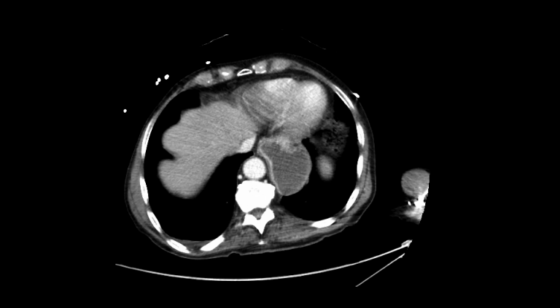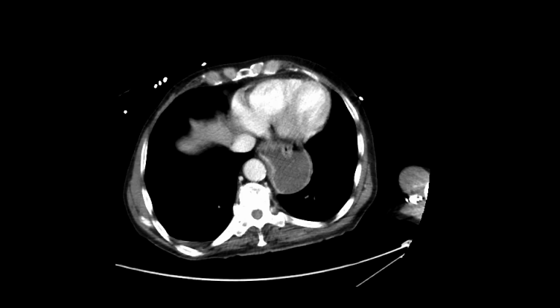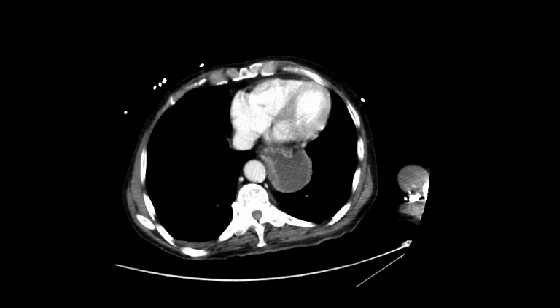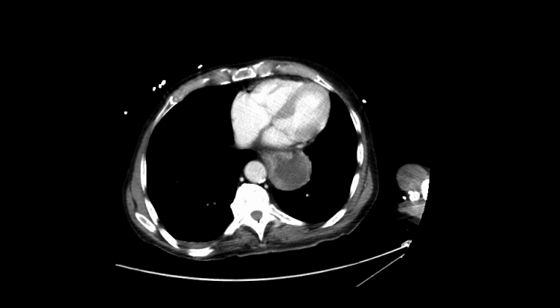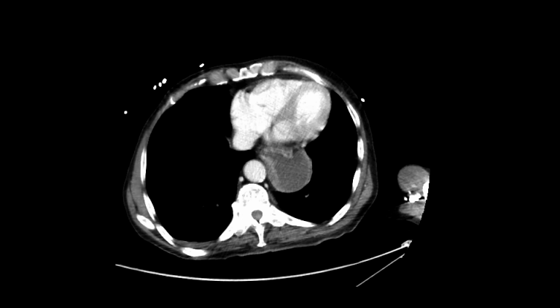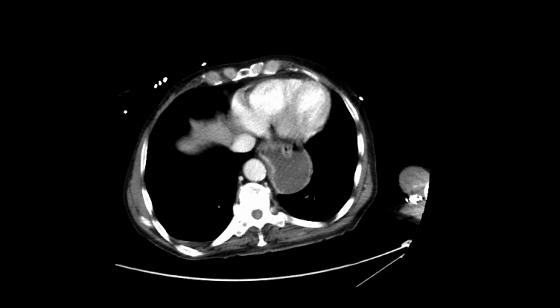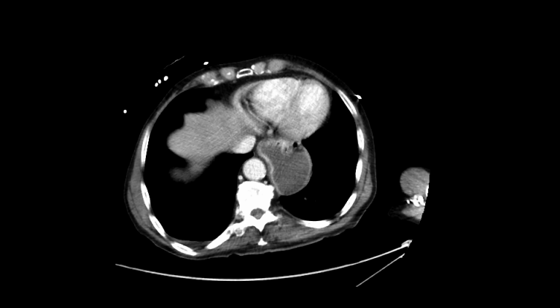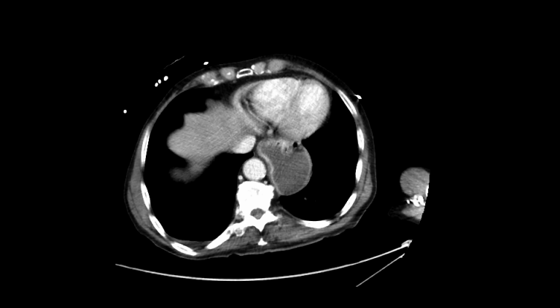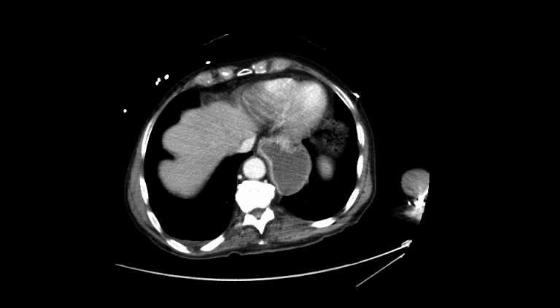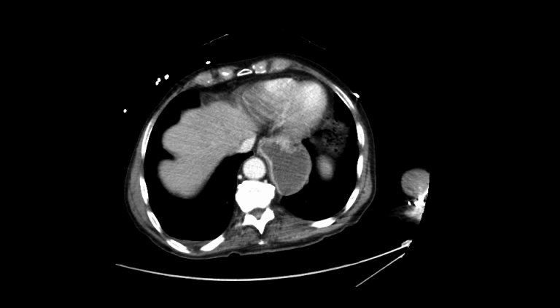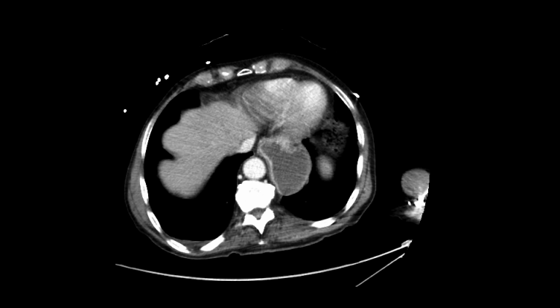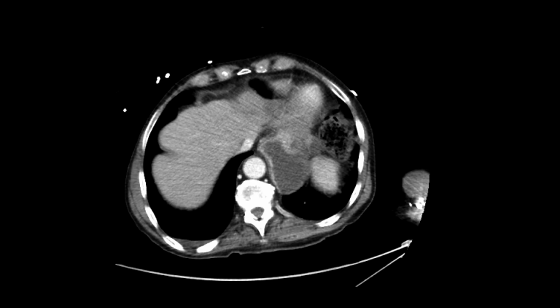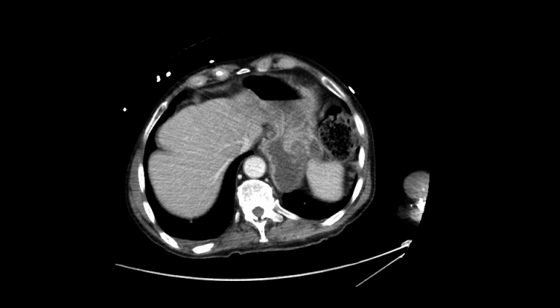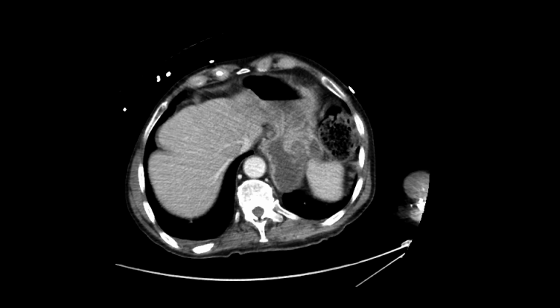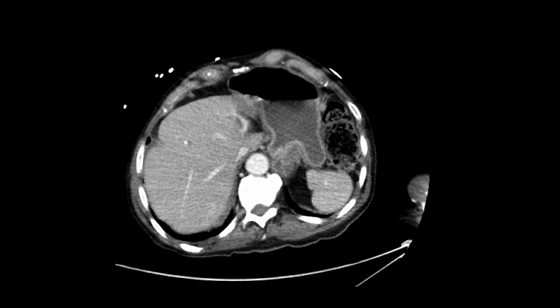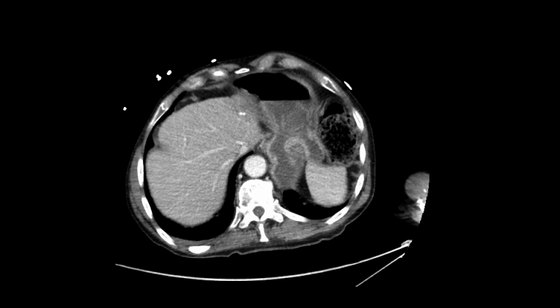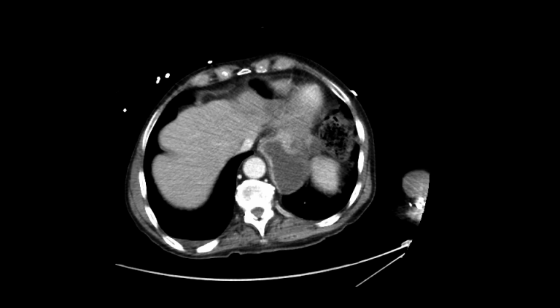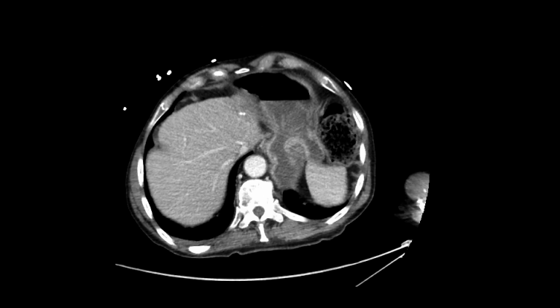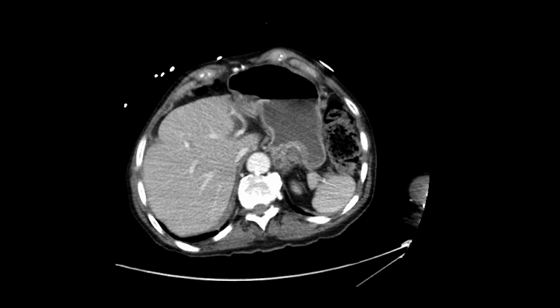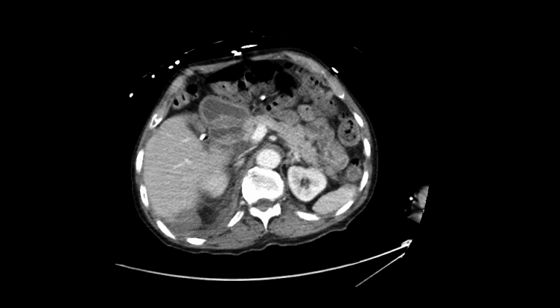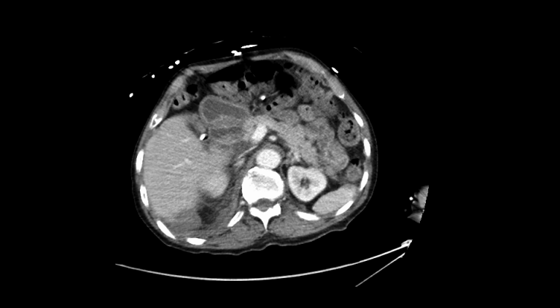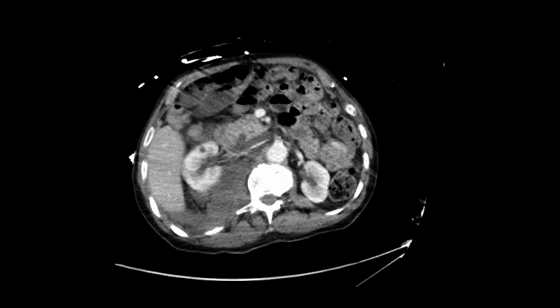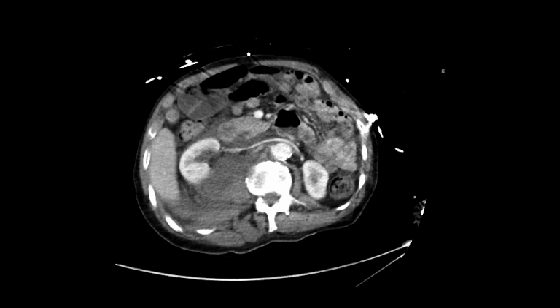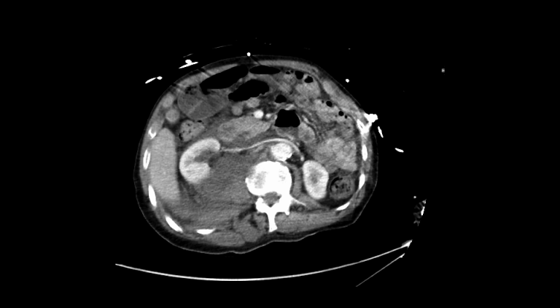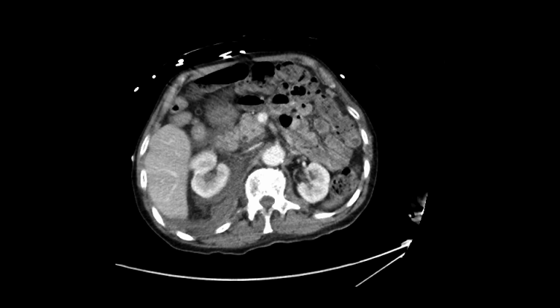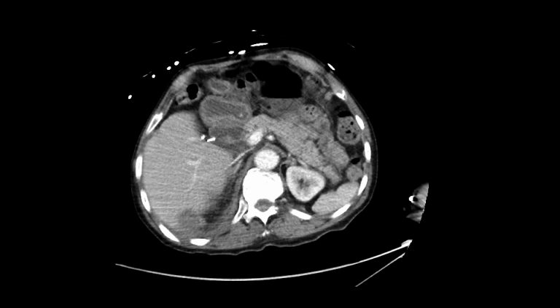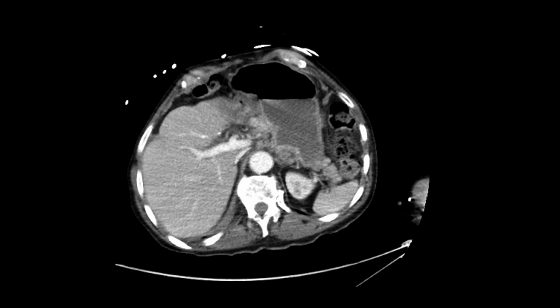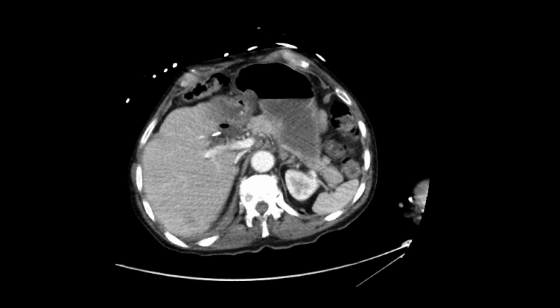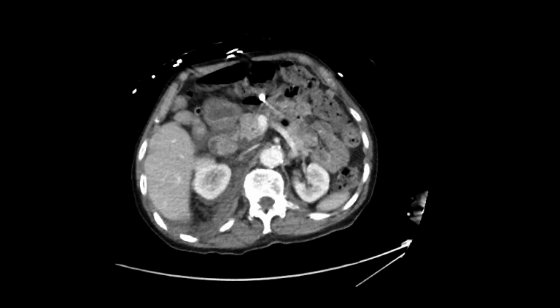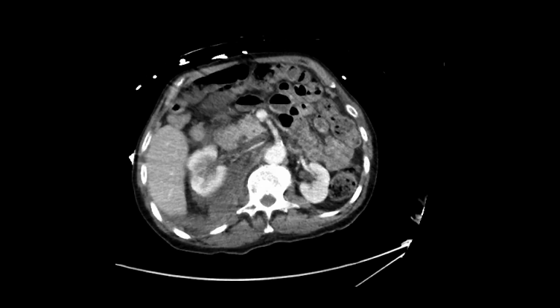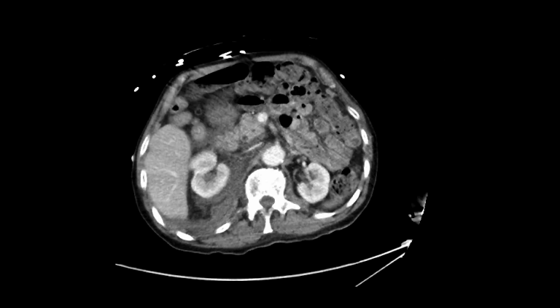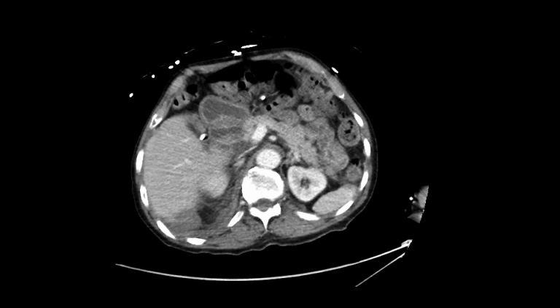You can see there's a moderate-size hiatal hernia holding the fluid here of the stomach. Visible organs include the spleen, kidneys, adrenals, and pancreas.